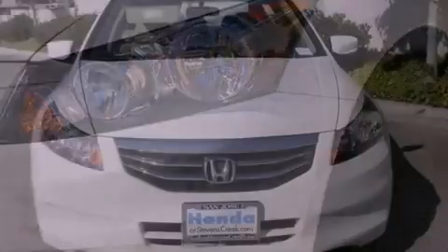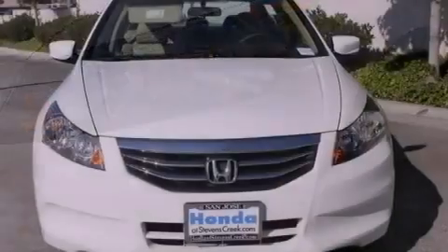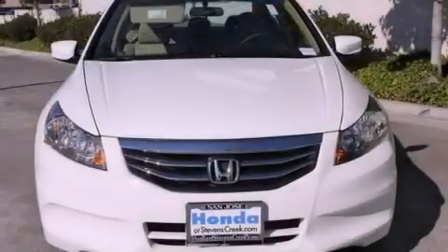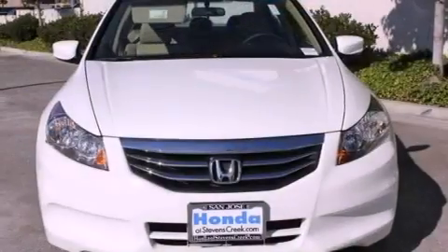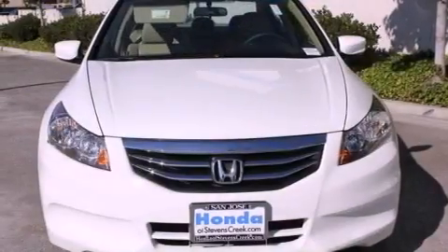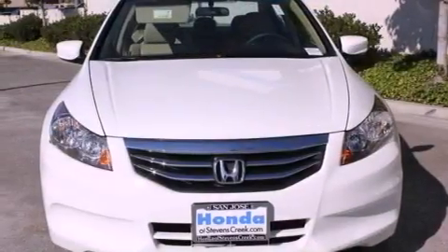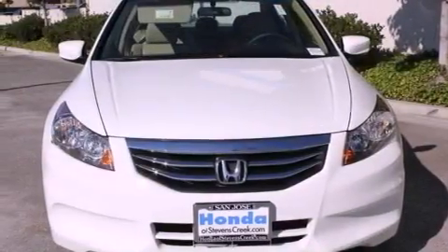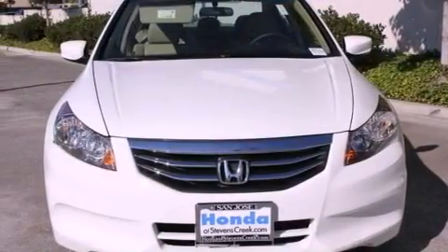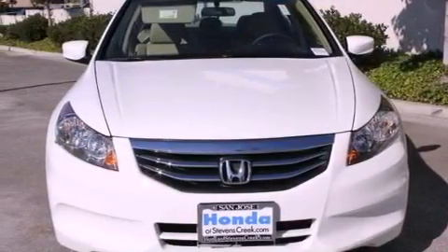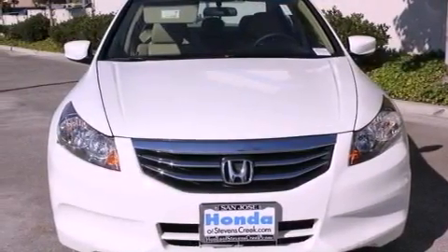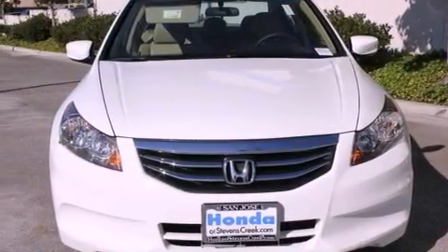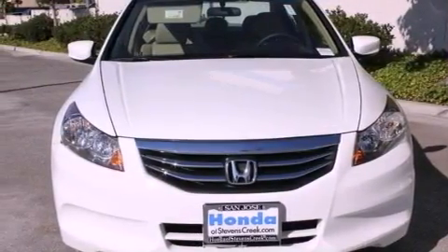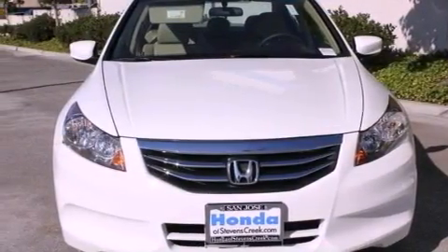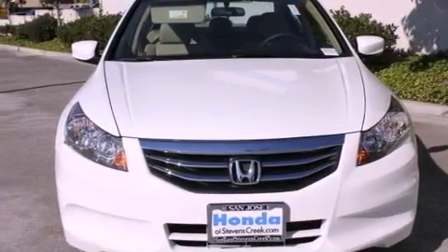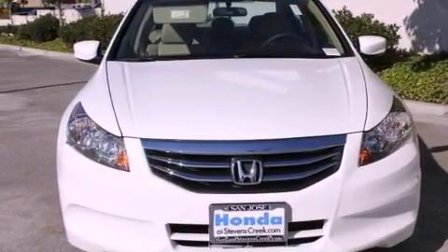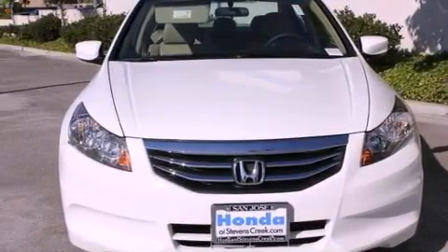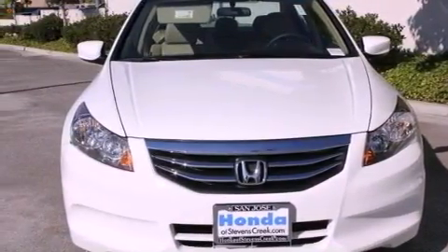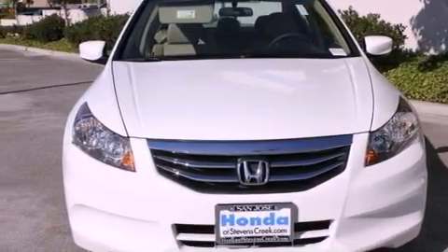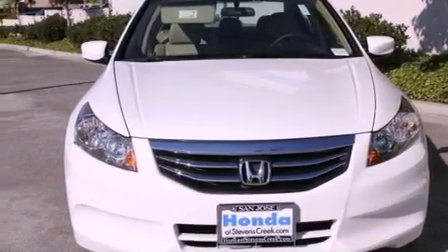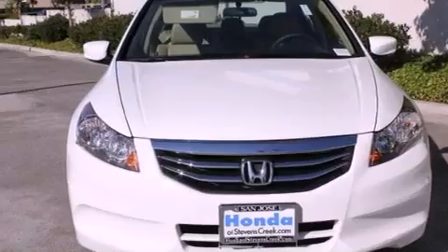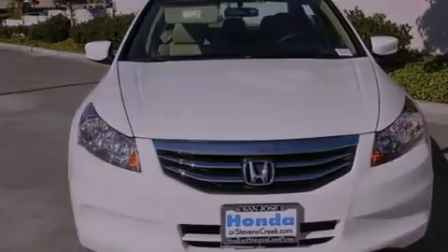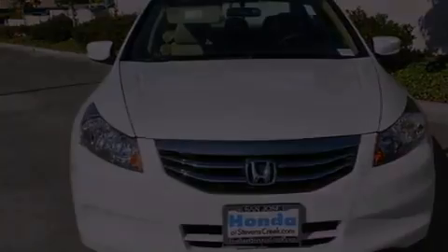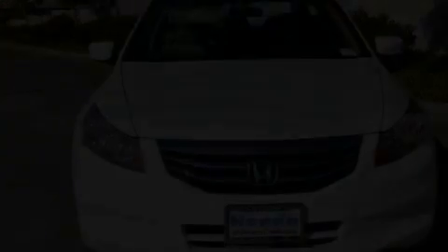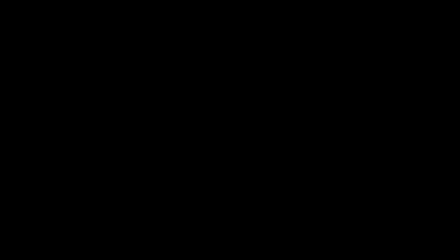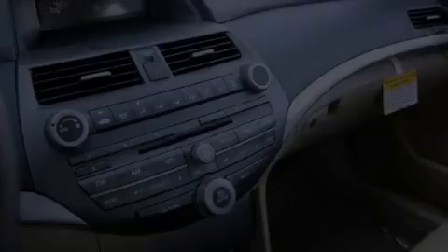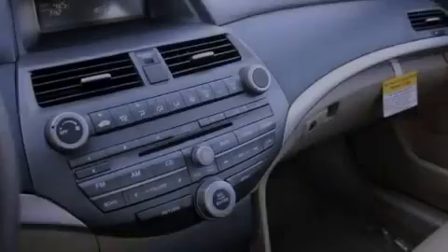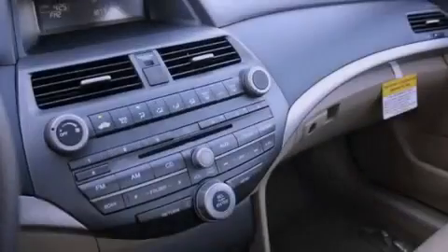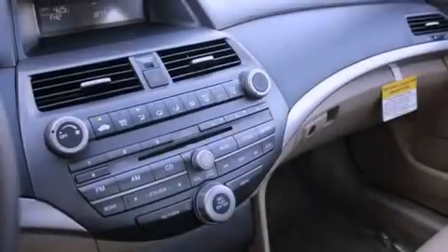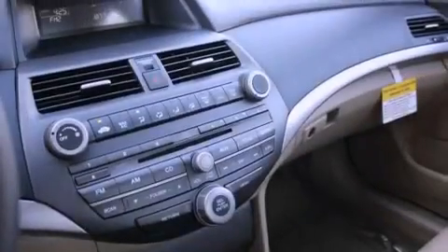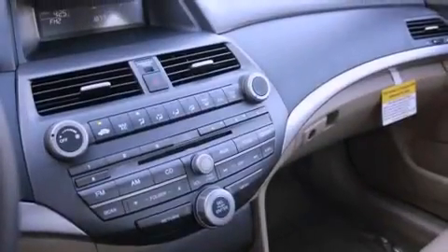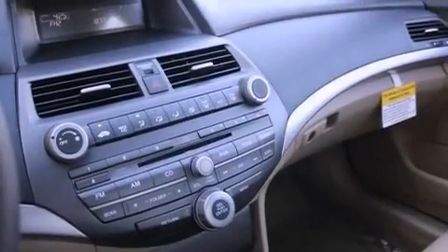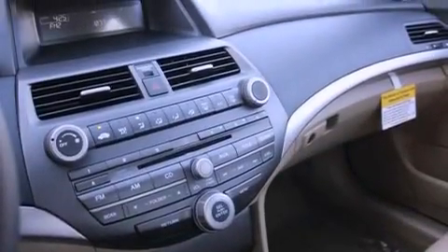A traction control system, a keyless entry system, and heated seats that can warm you up in seconds, keeping you and your passengers comfortable the whole trip.